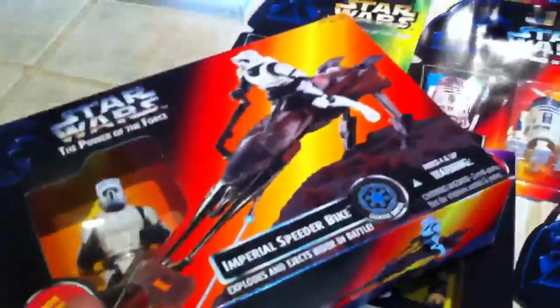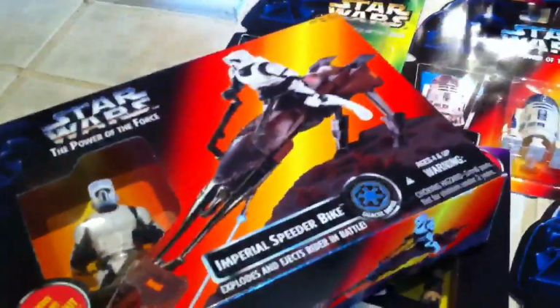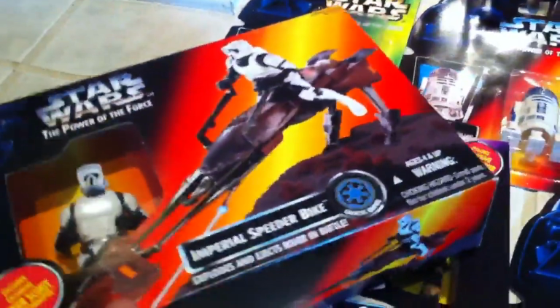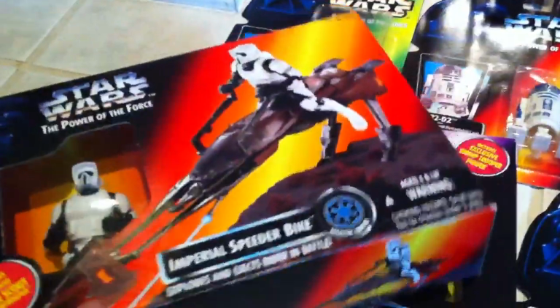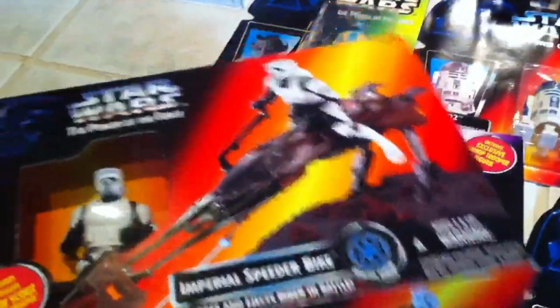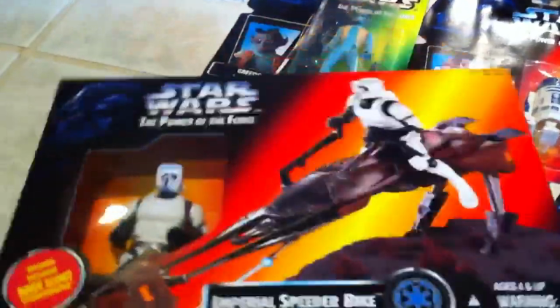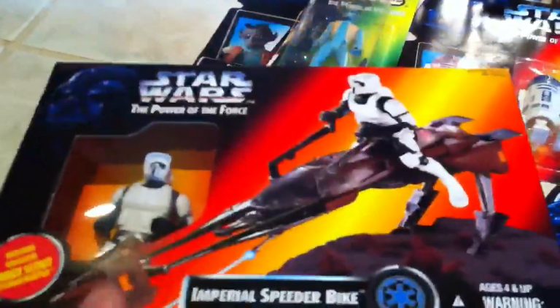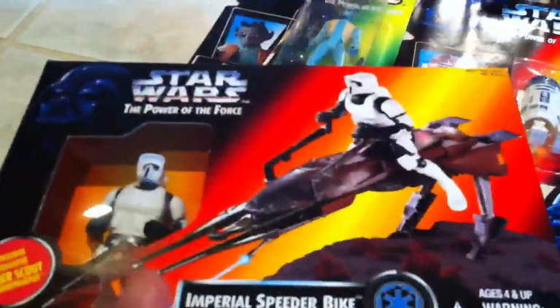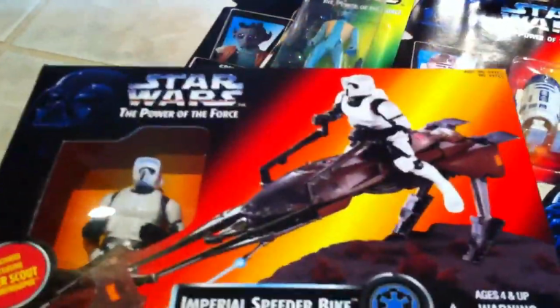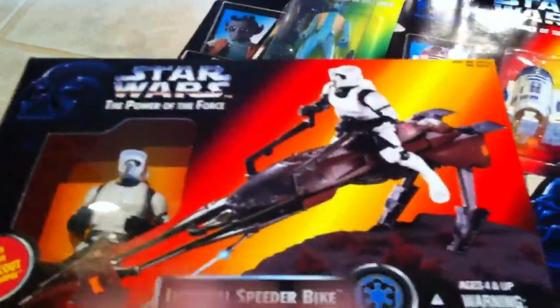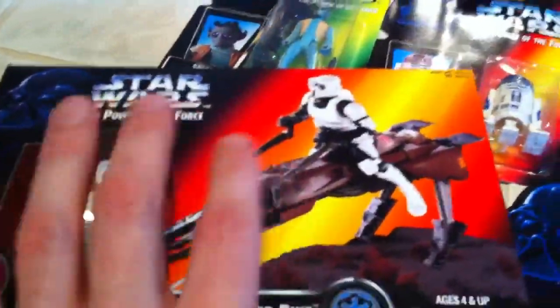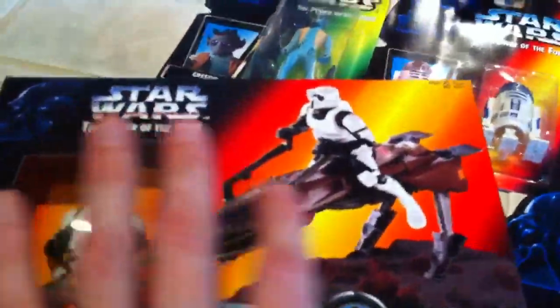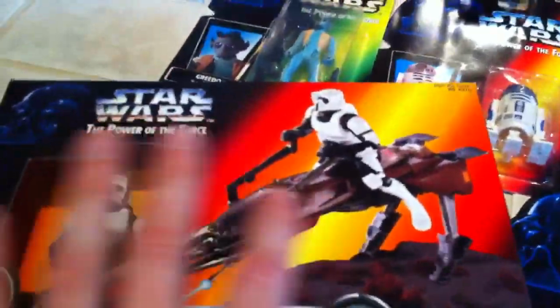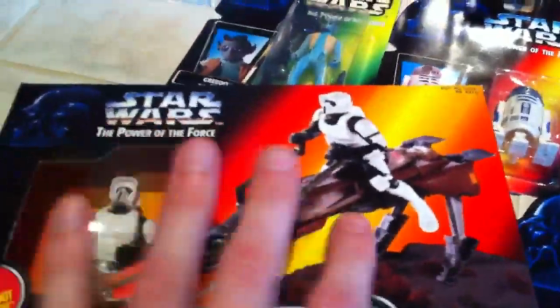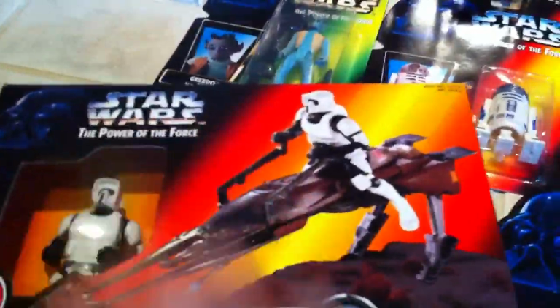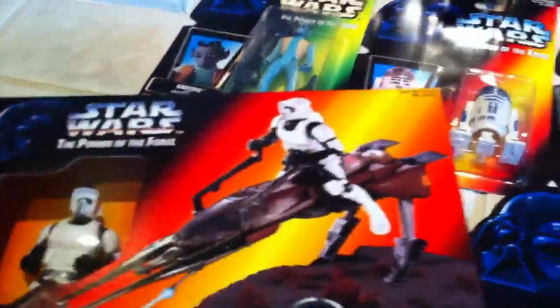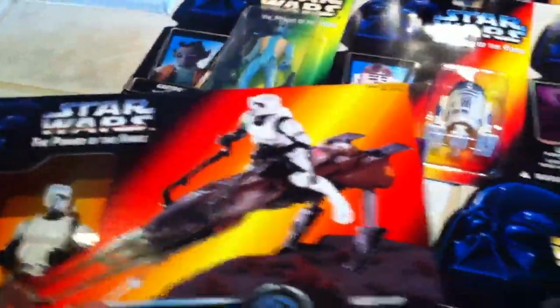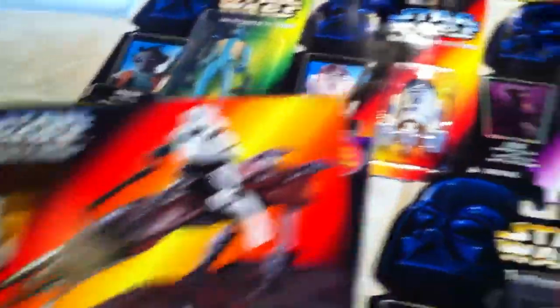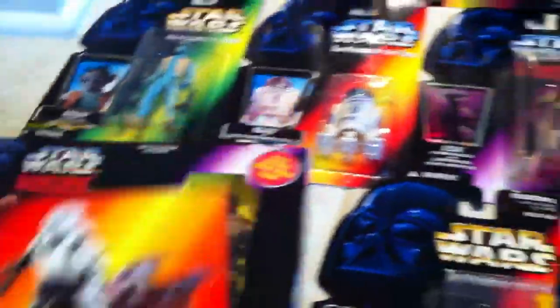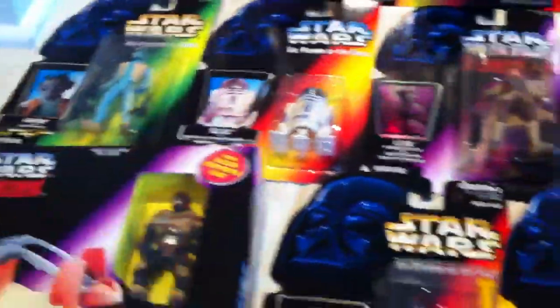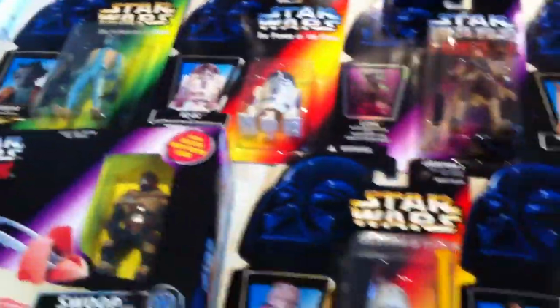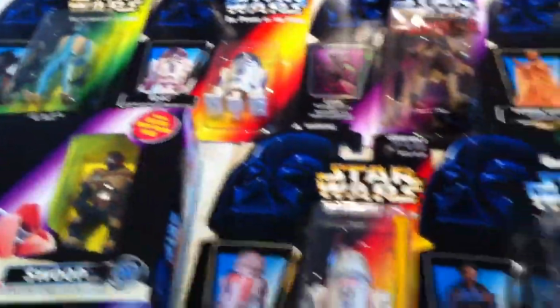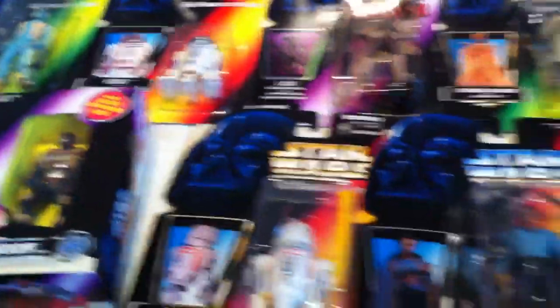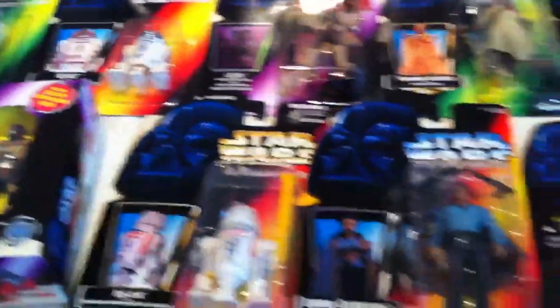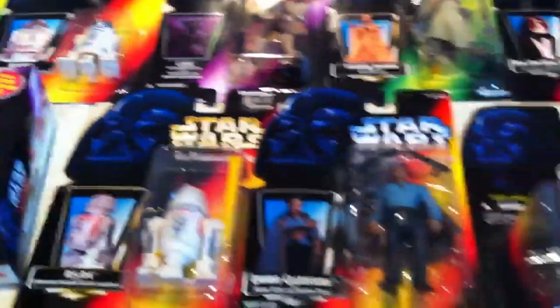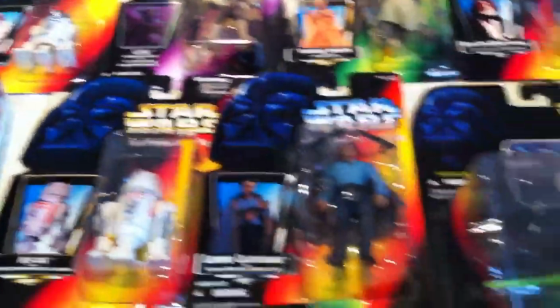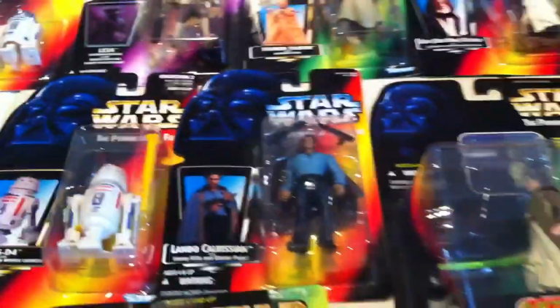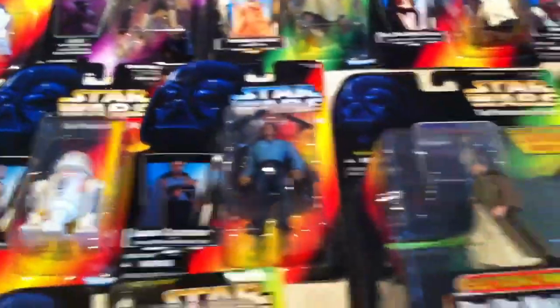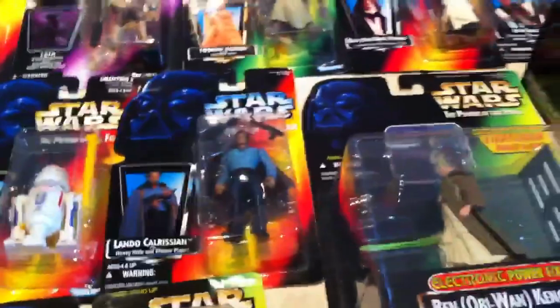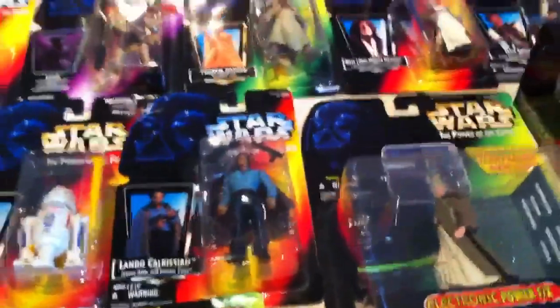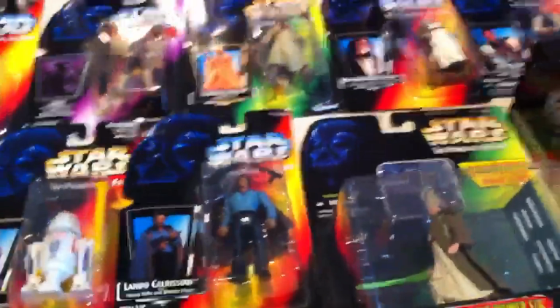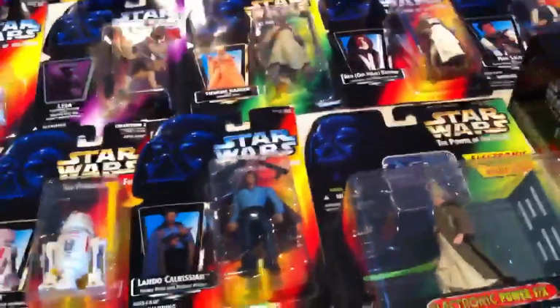I also have the Imperial speeder bike. Now this one's got a little bit worn on the edges, but nothing too bad. The finish on top of the box is really nice.